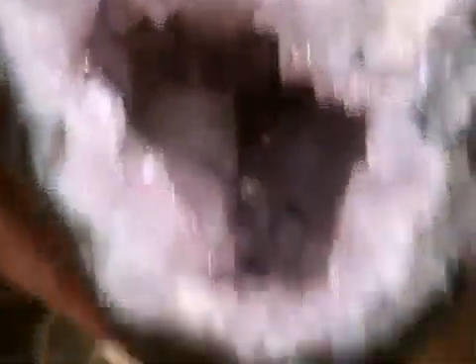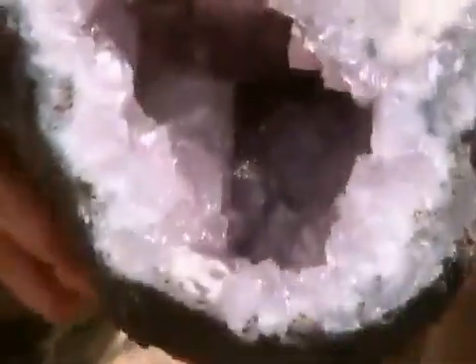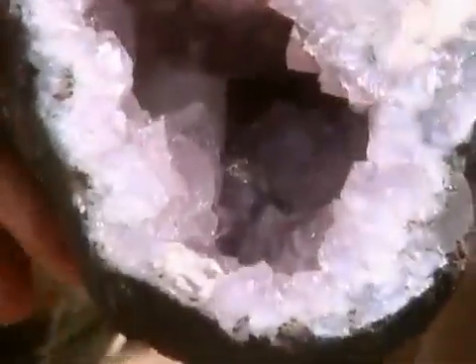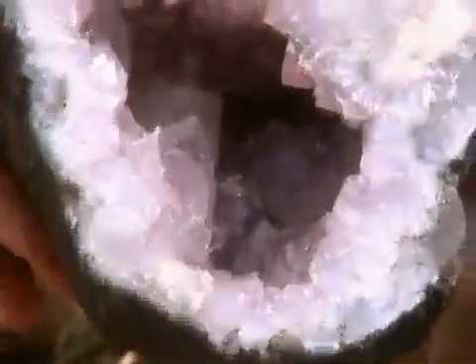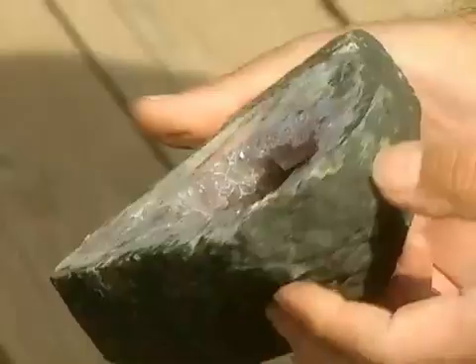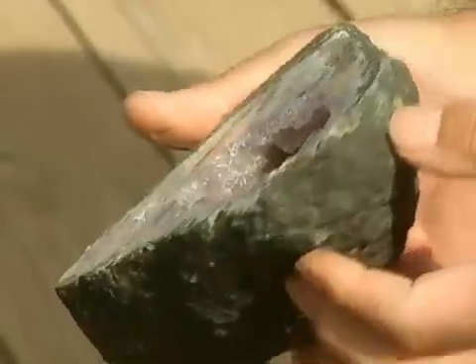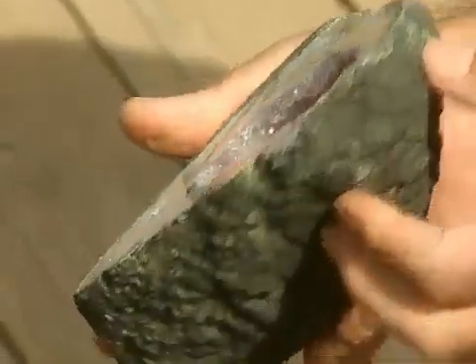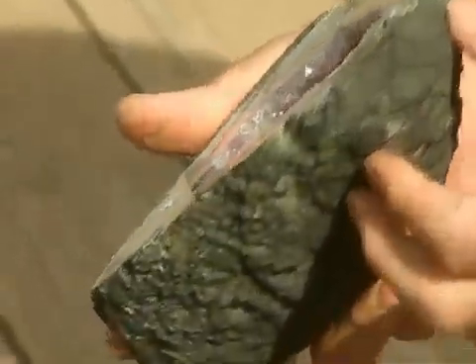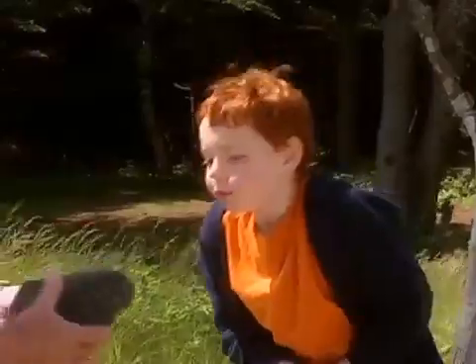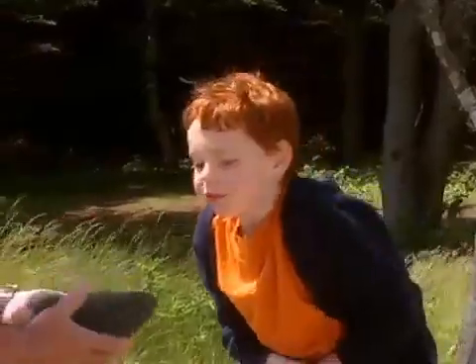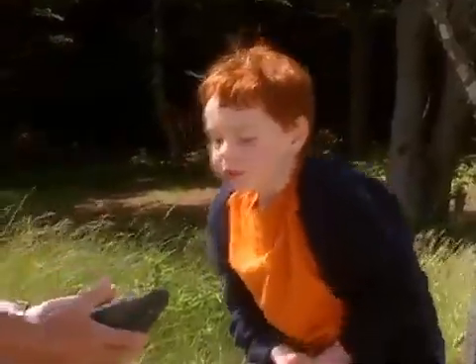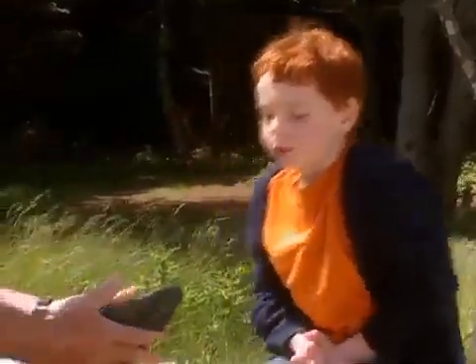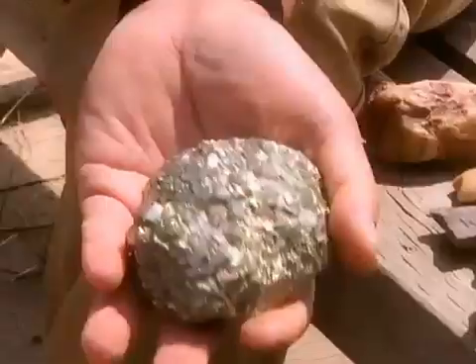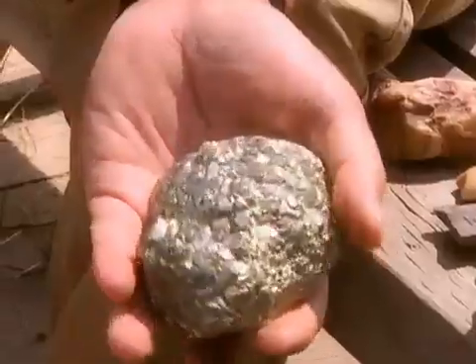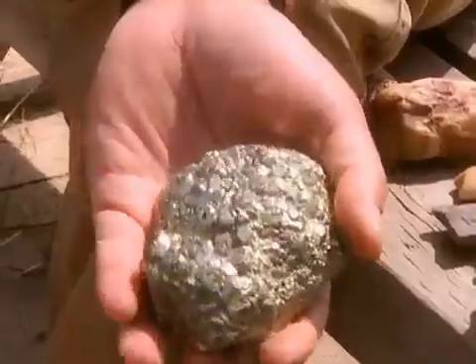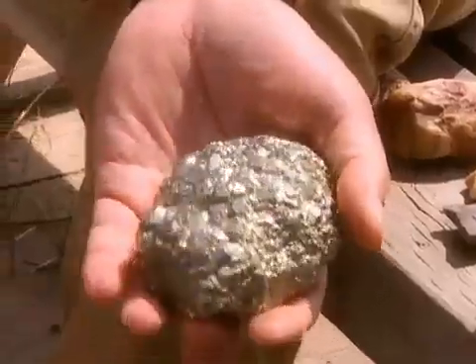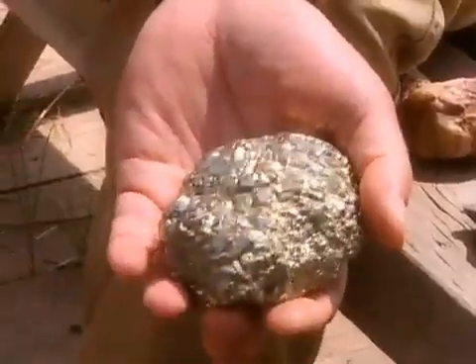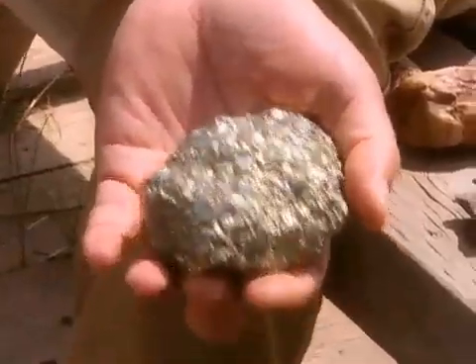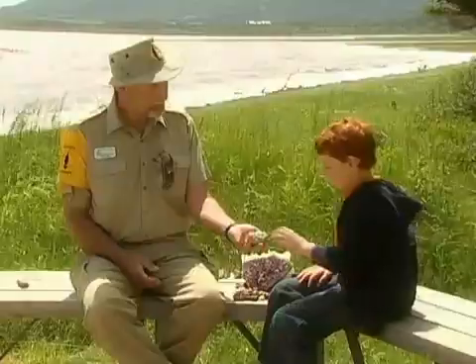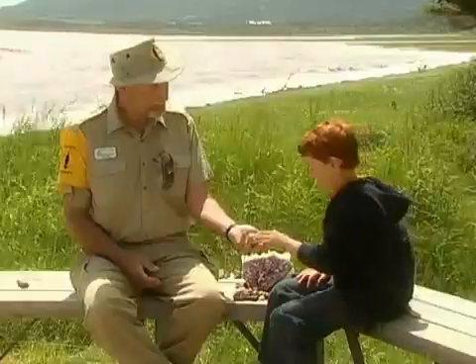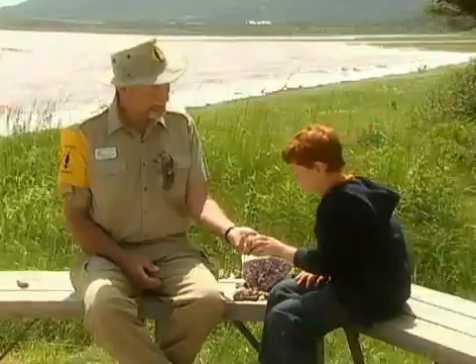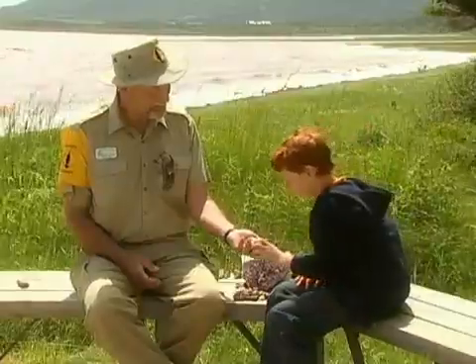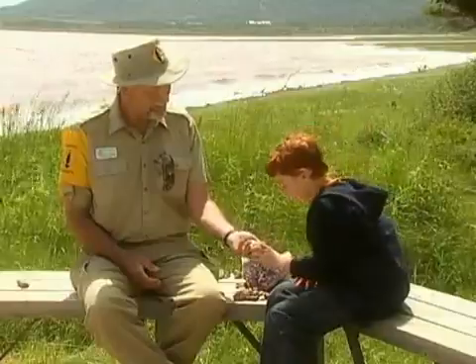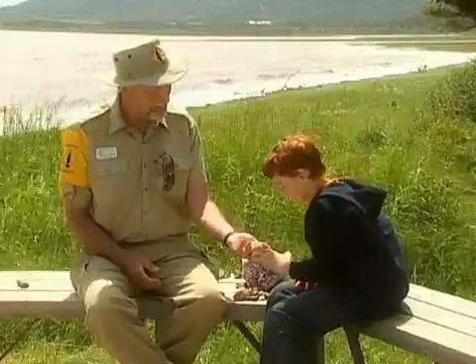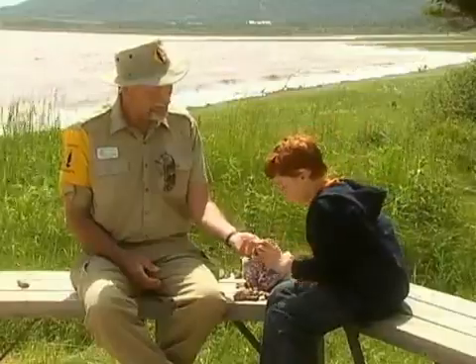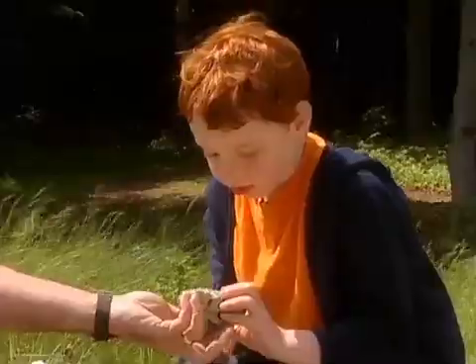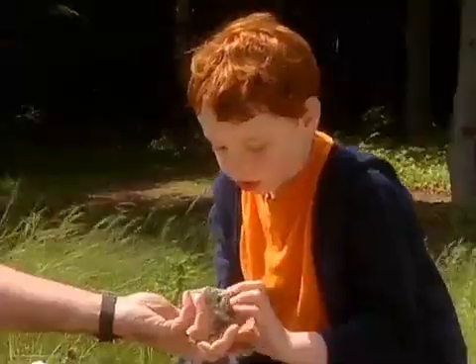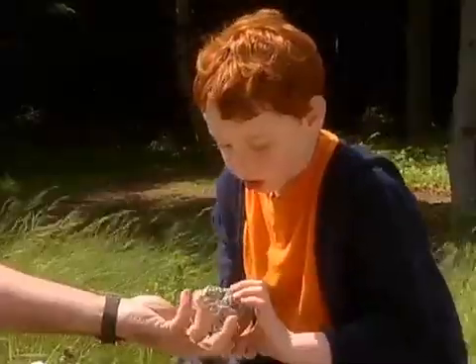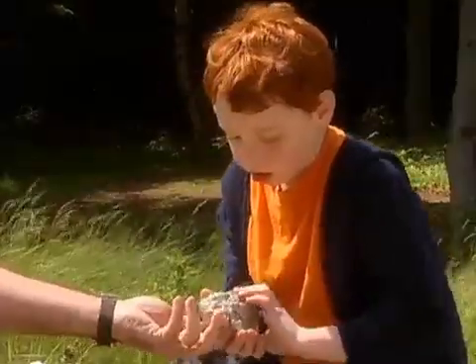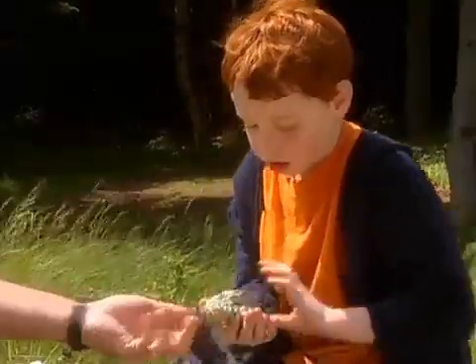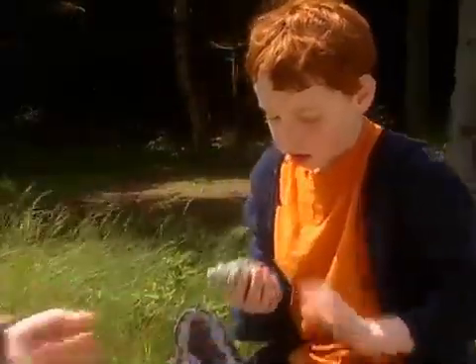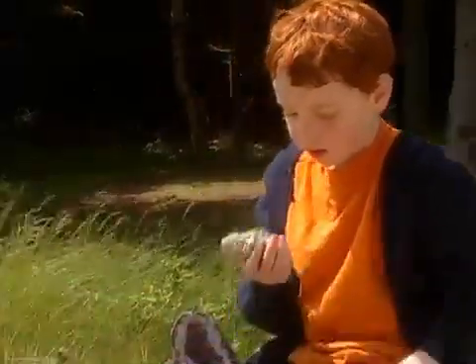We have a geode. Ooh, a geode. It's fool's gold. Fool's gold? It's not real gold. It's pyrite.